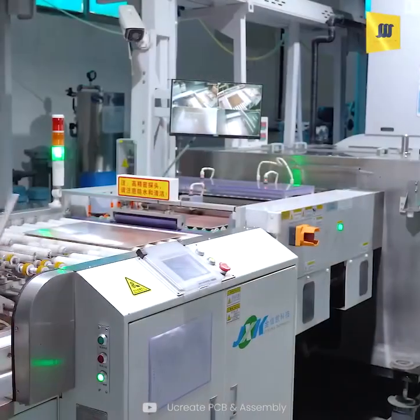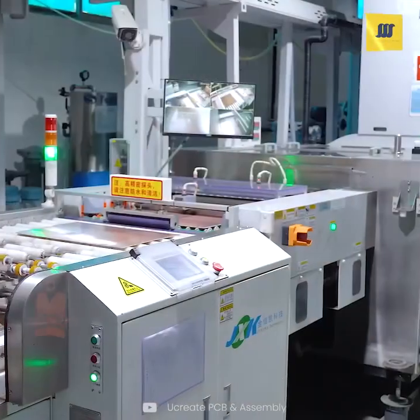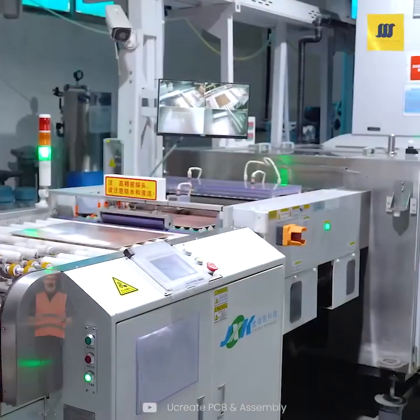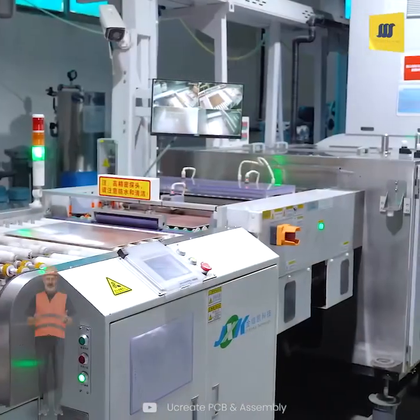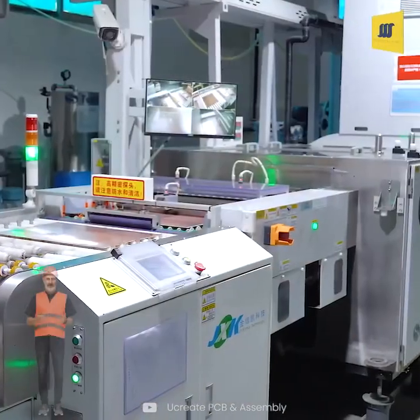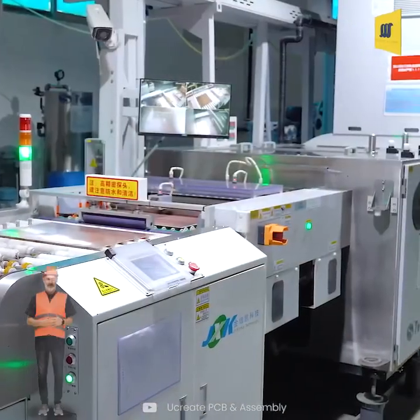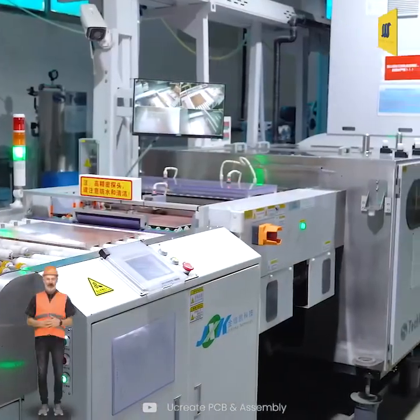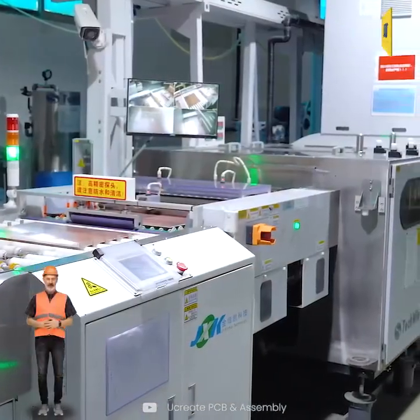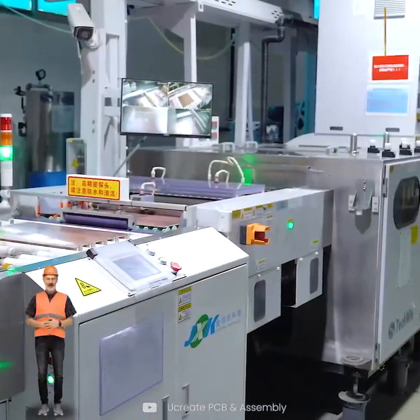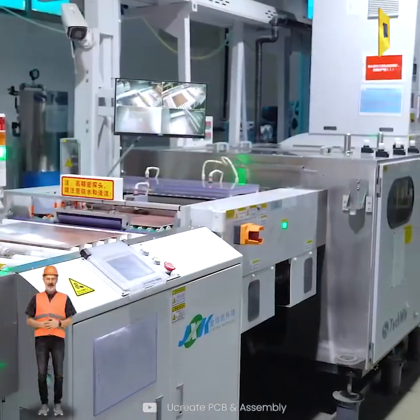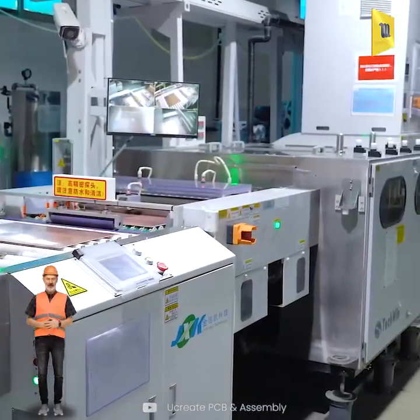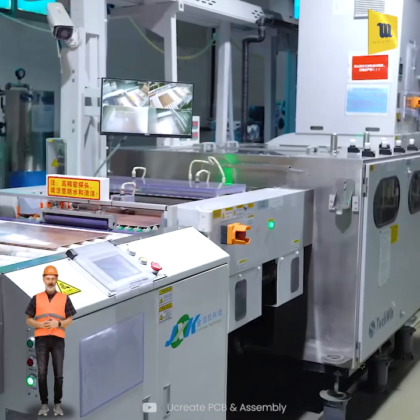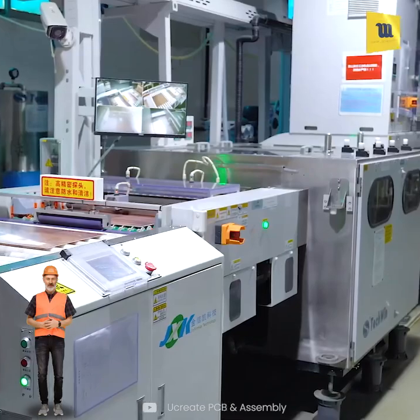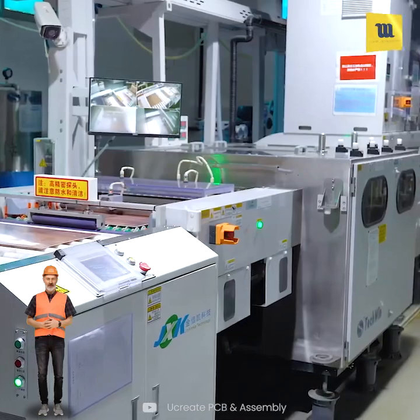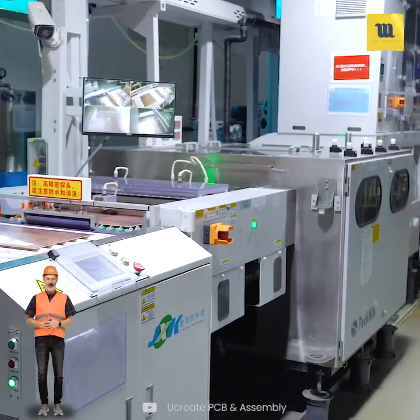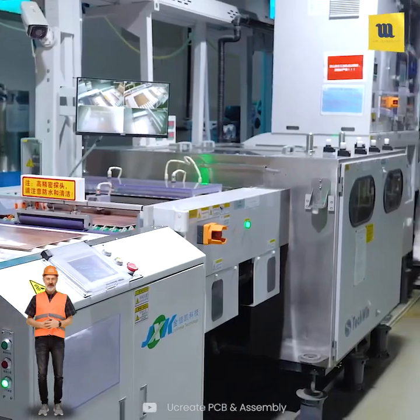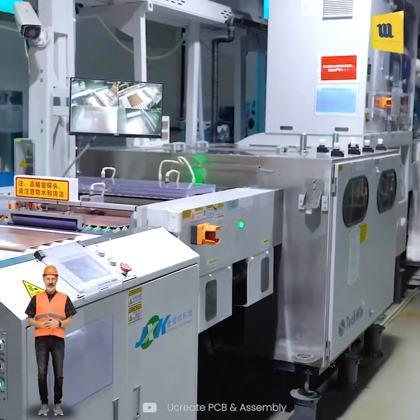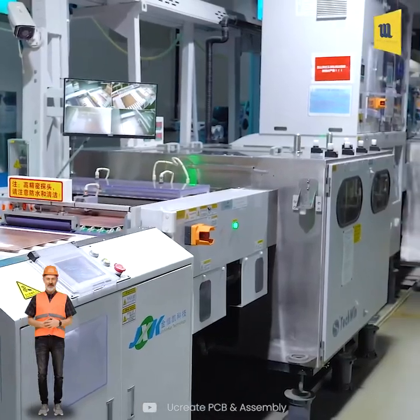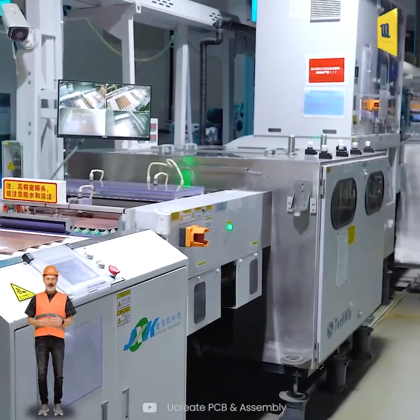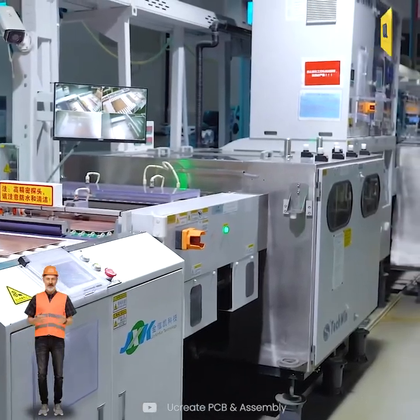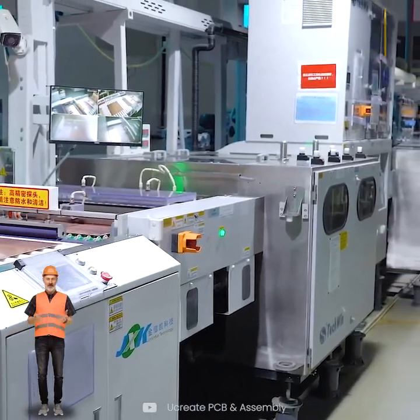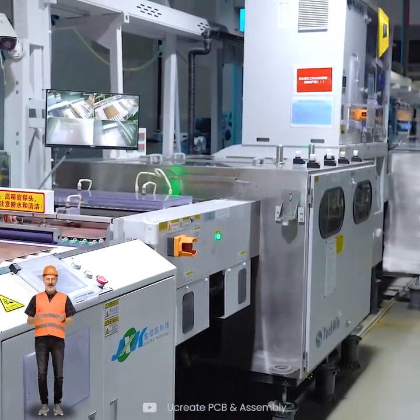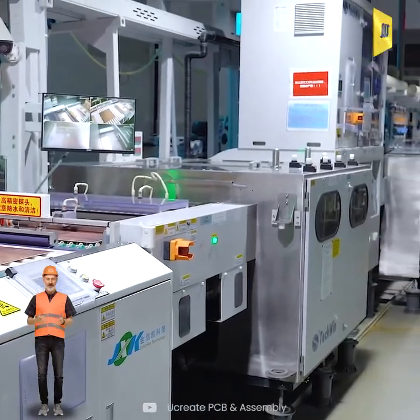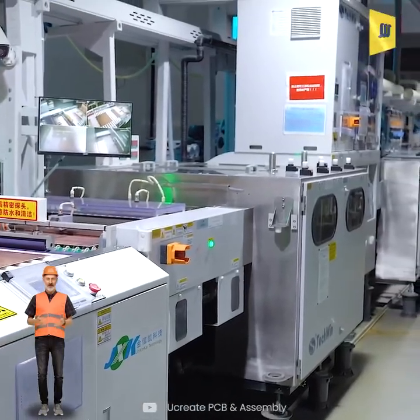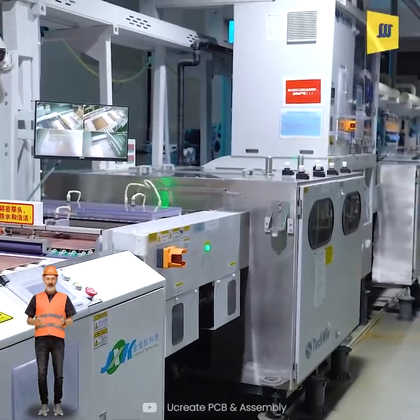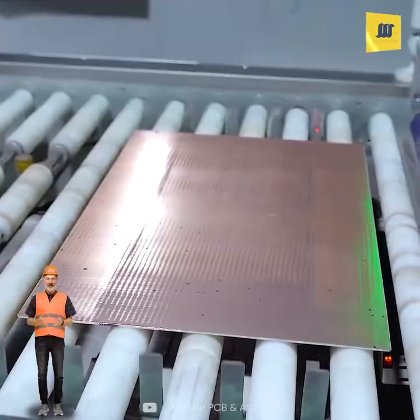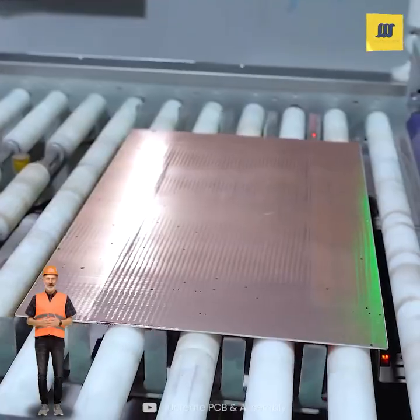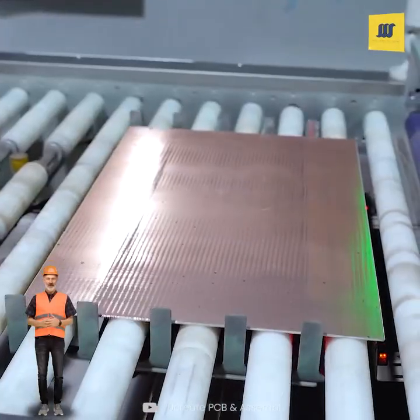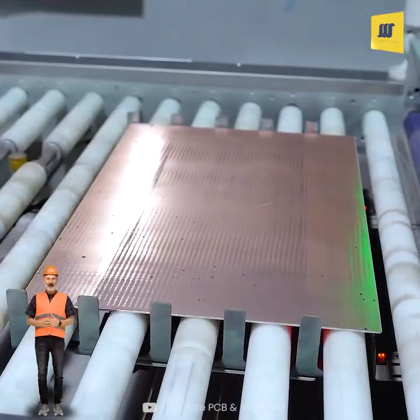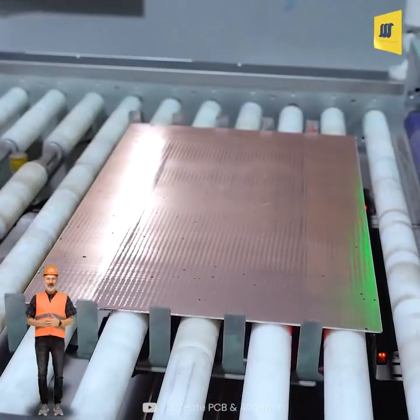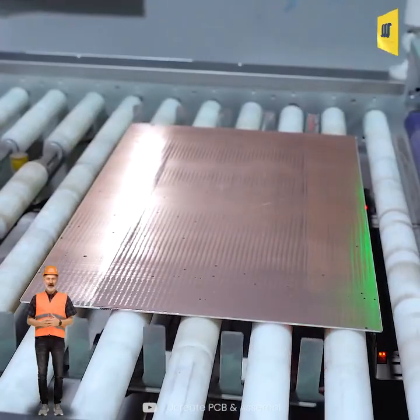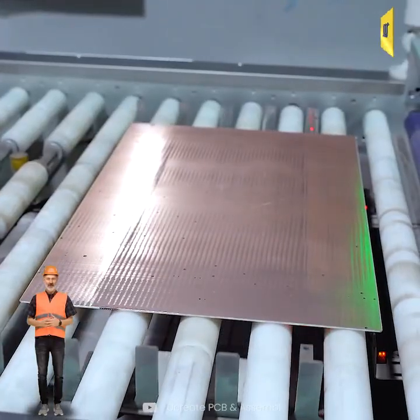Next, a thin layer of metal is deposited inside the holes to create conductive pathways.